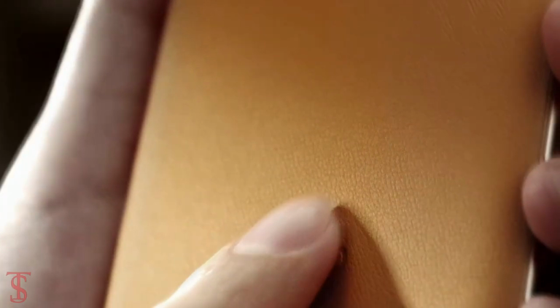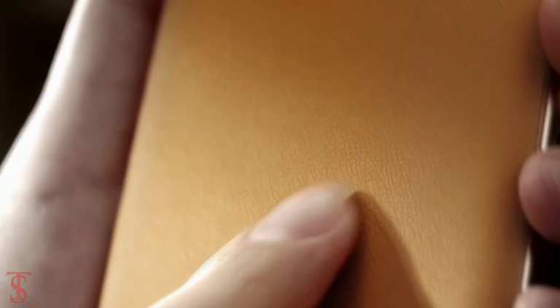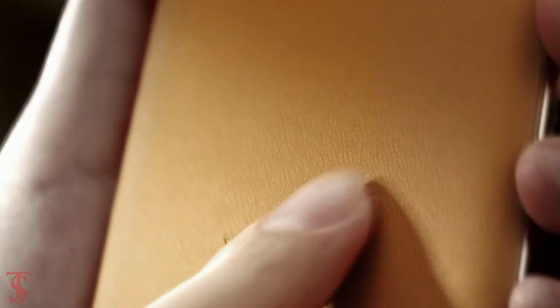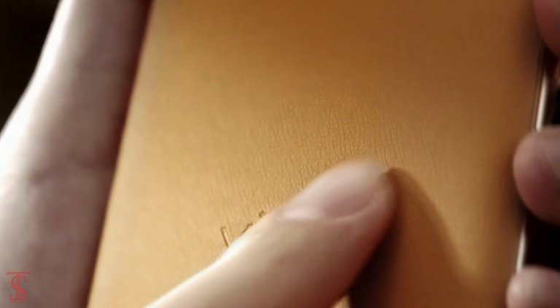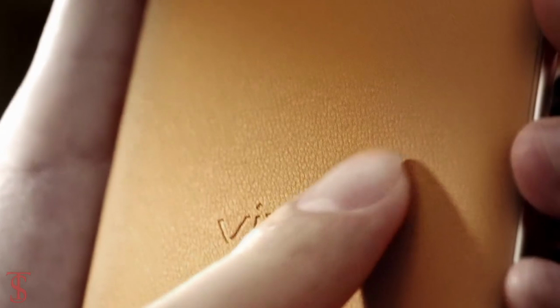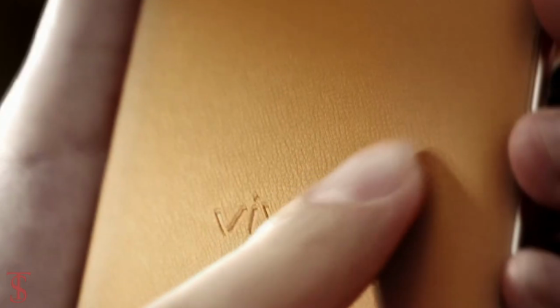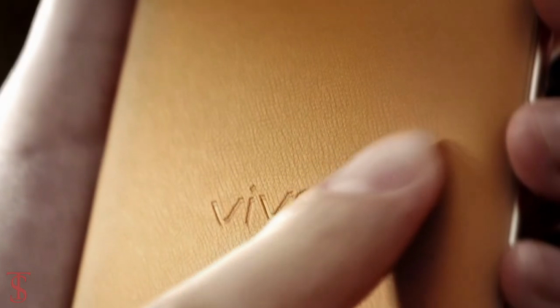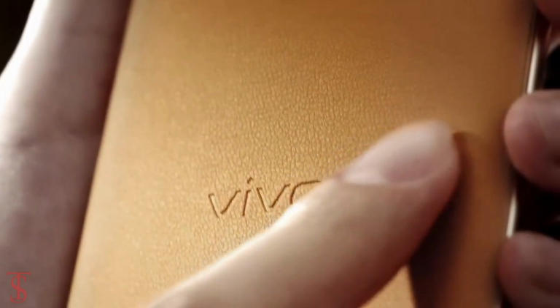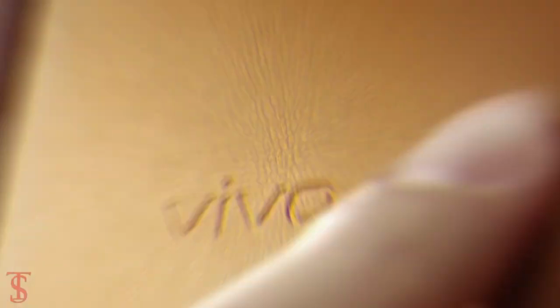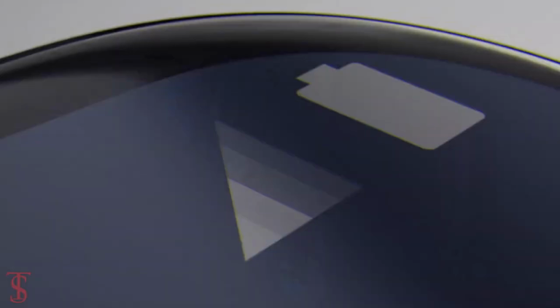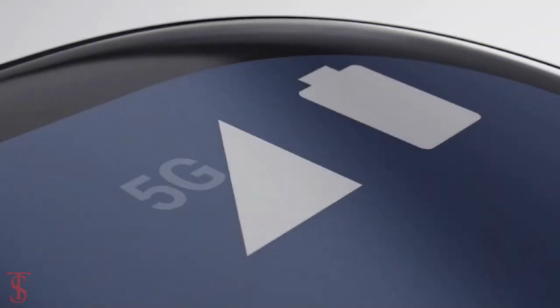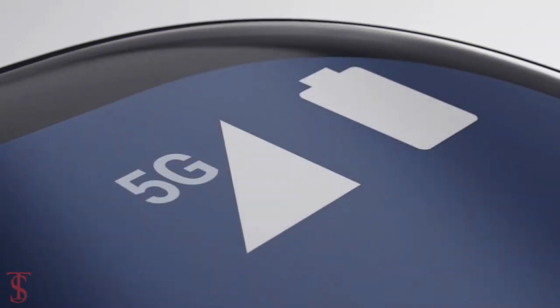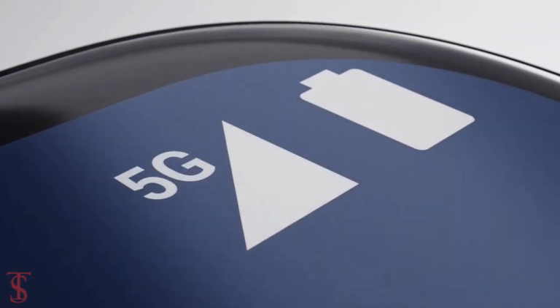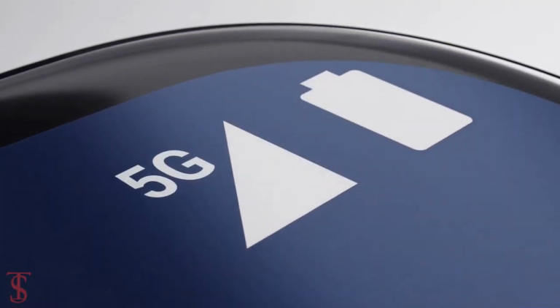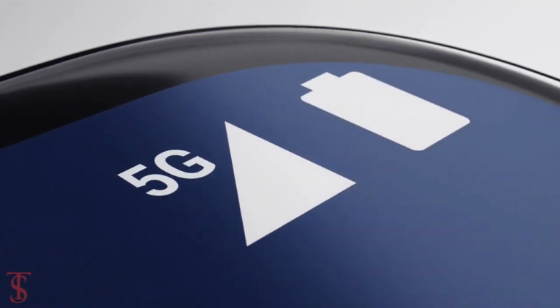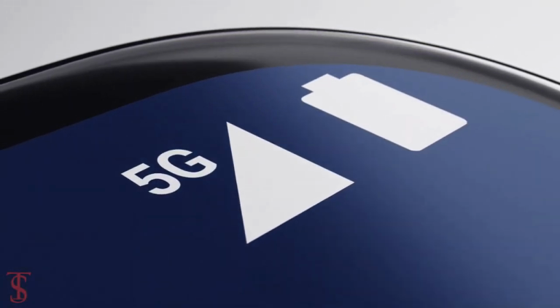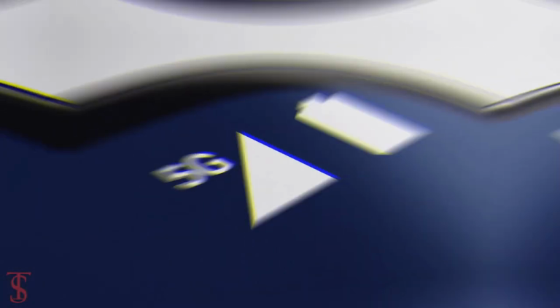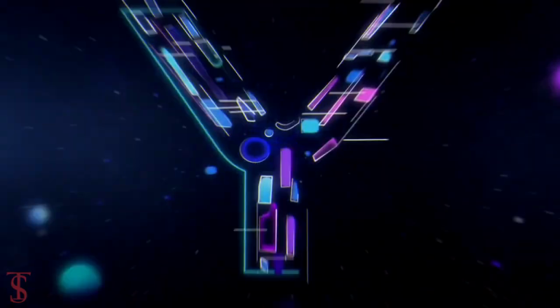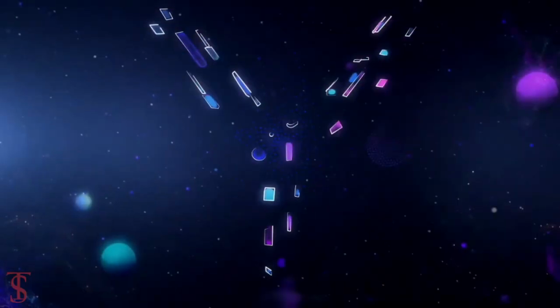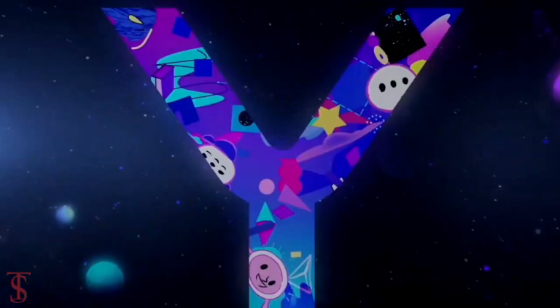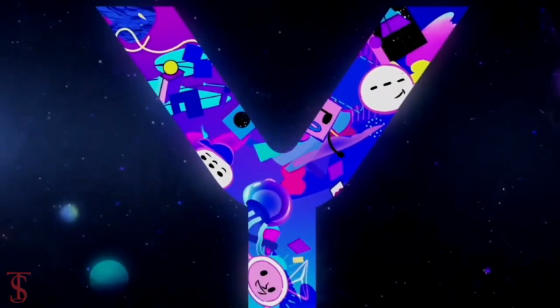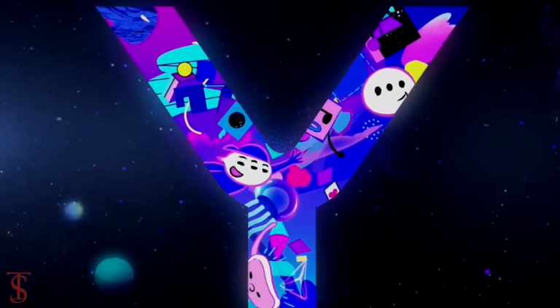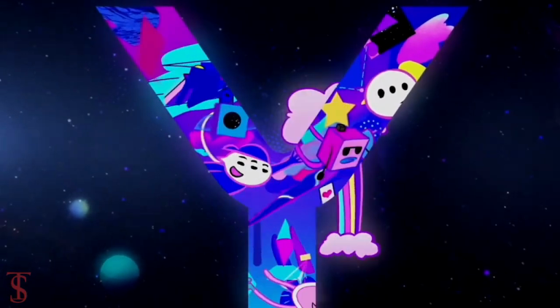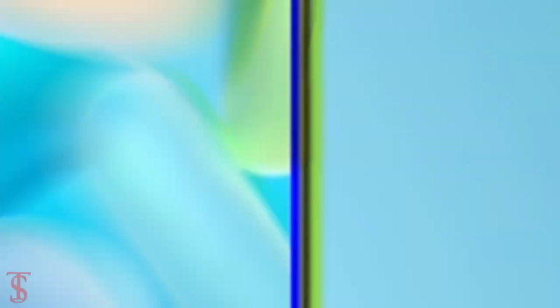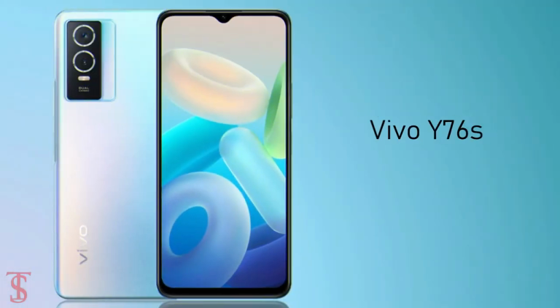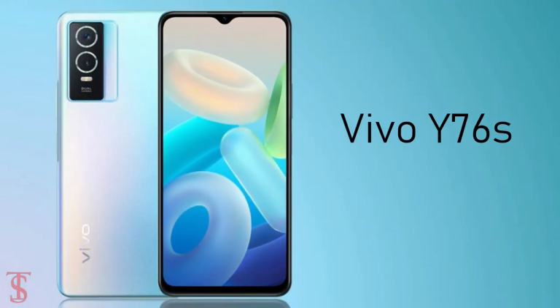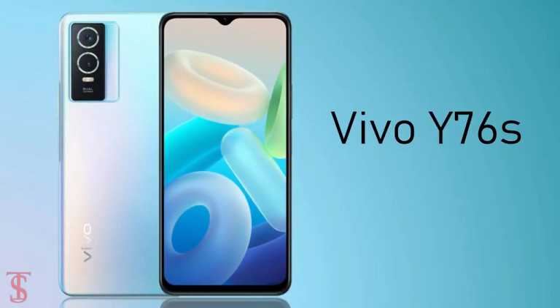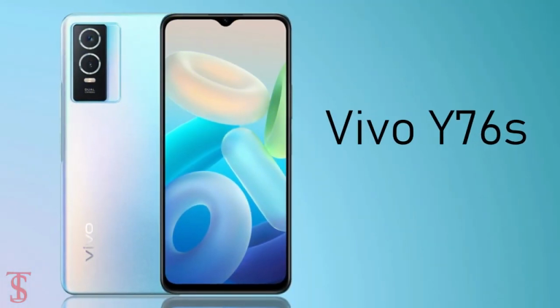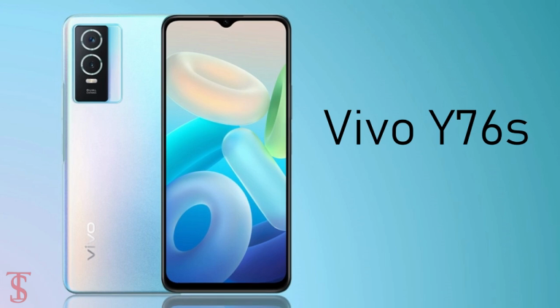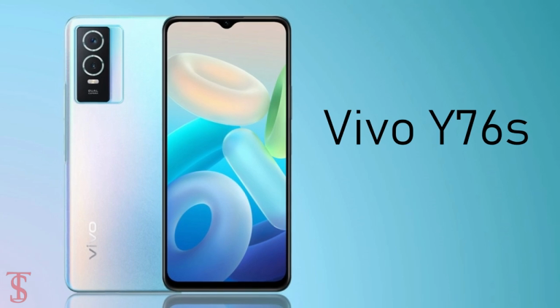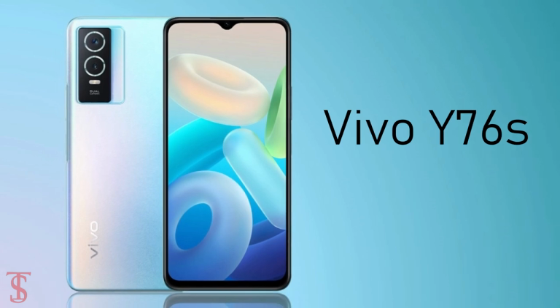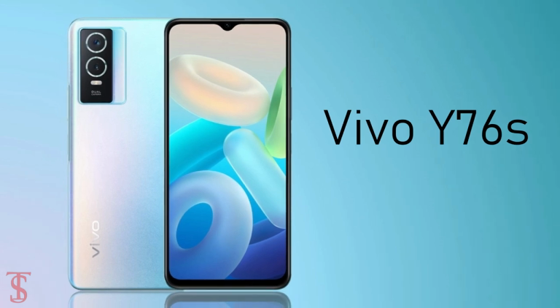Vivo has officially announced its new 5G-enabled smartphone under the Y-Series in China, called the Vivo Y76S.